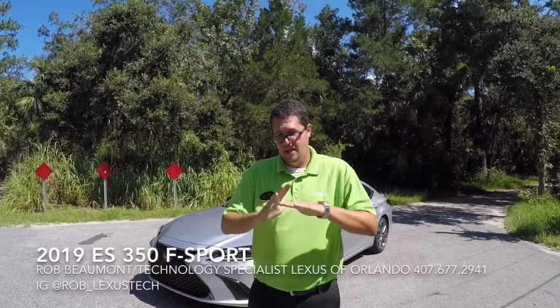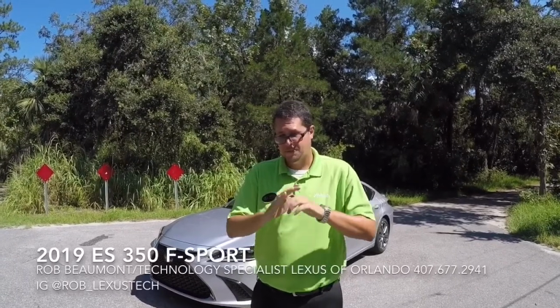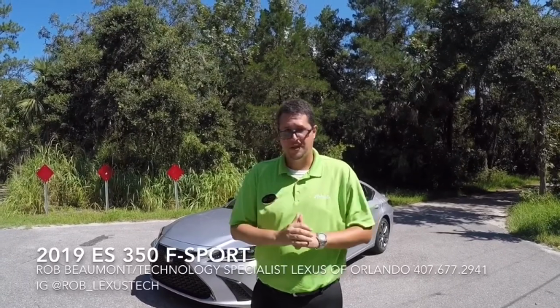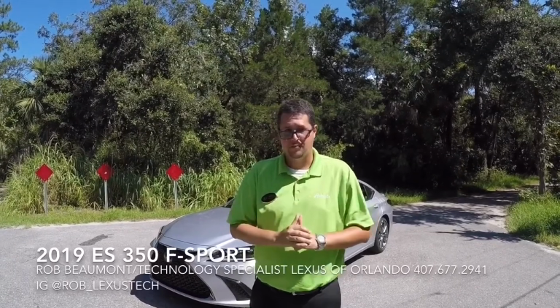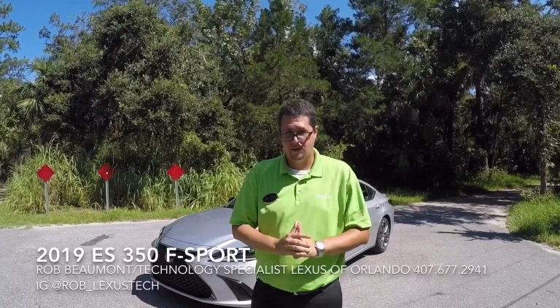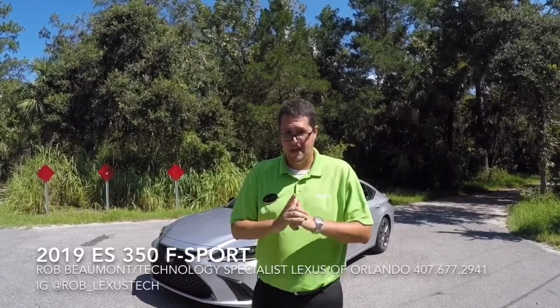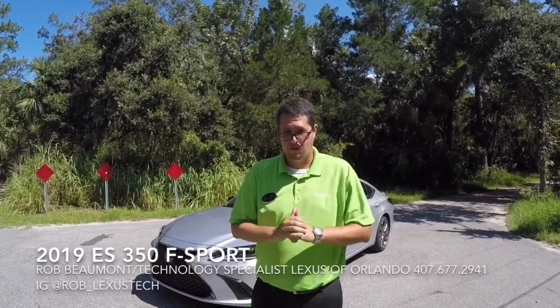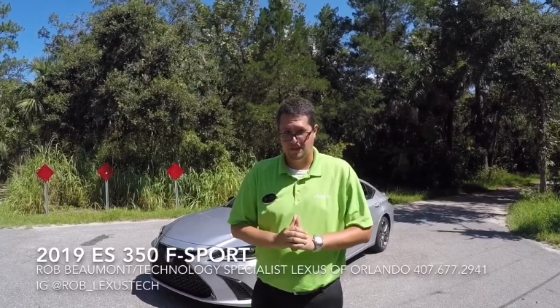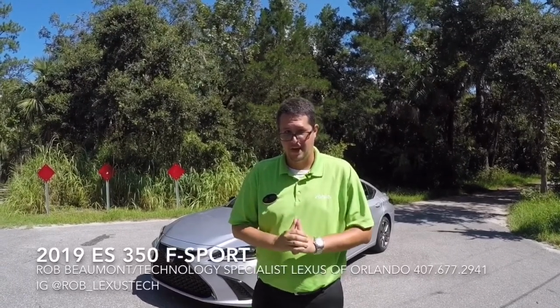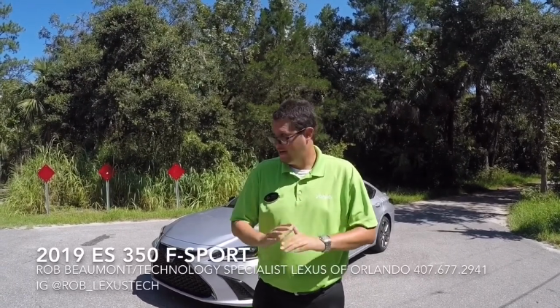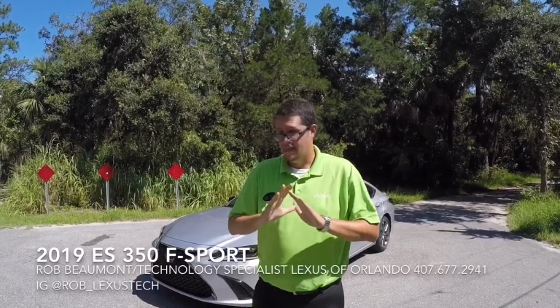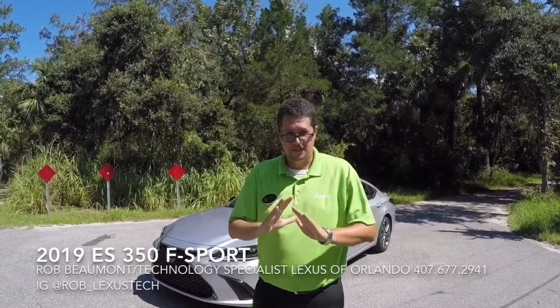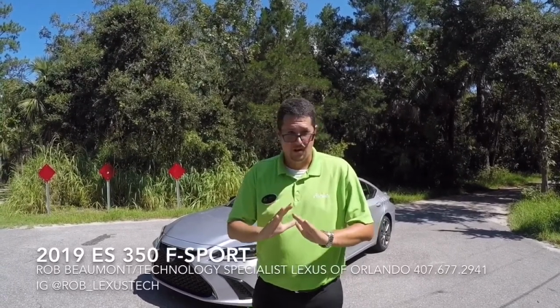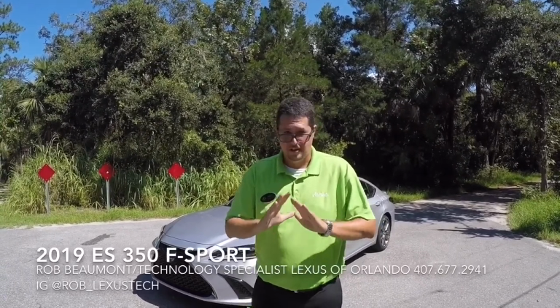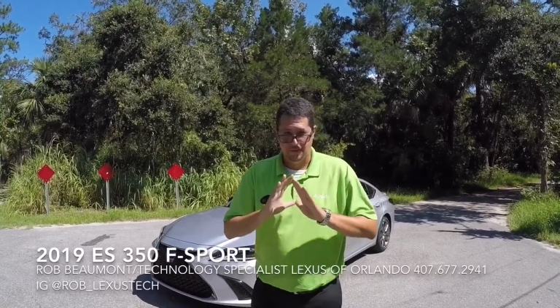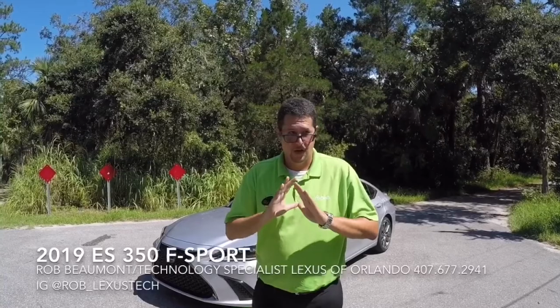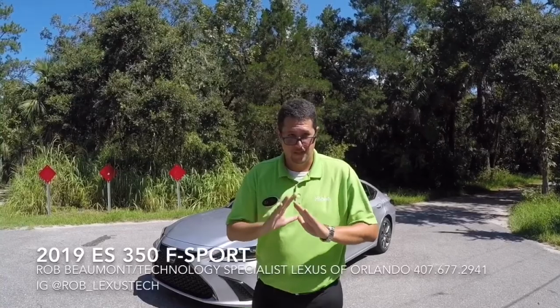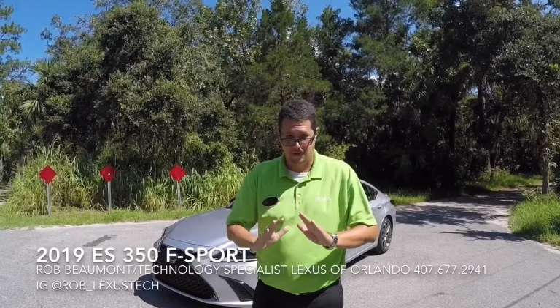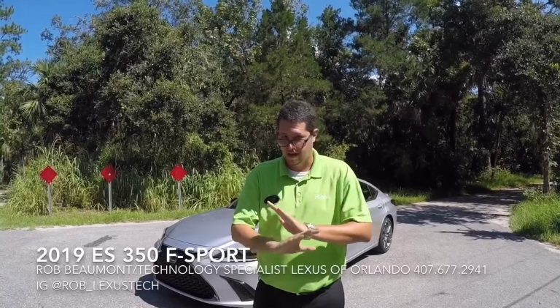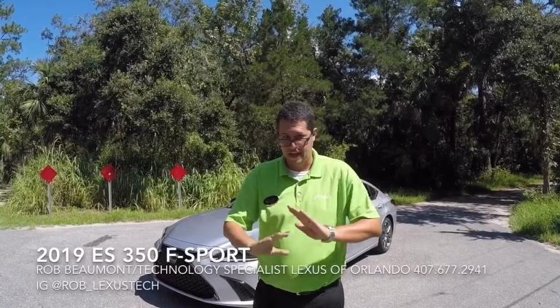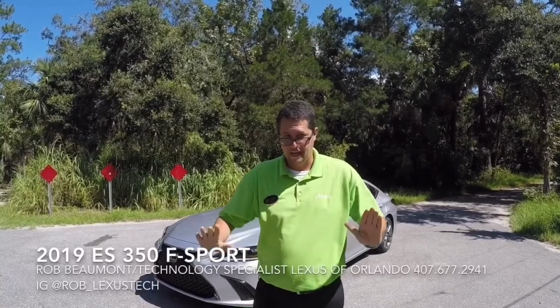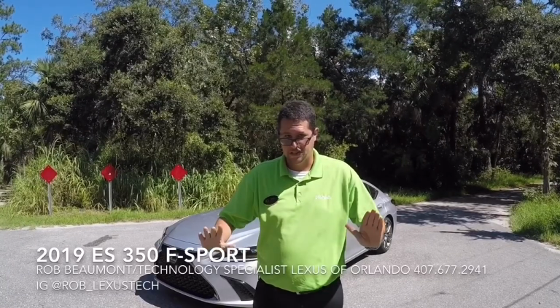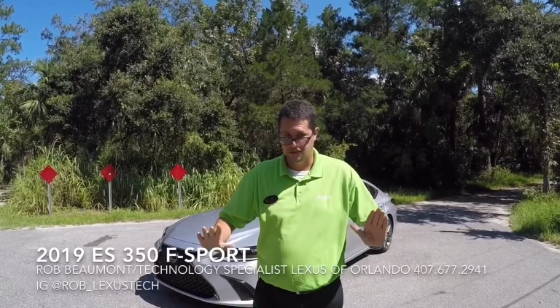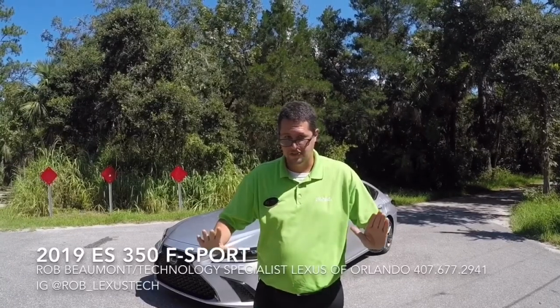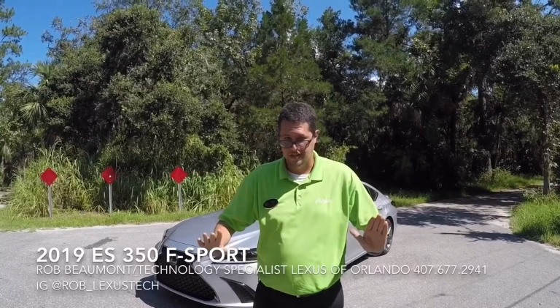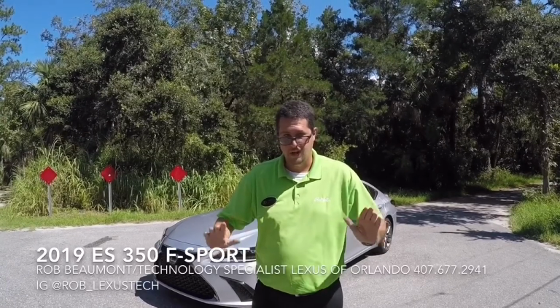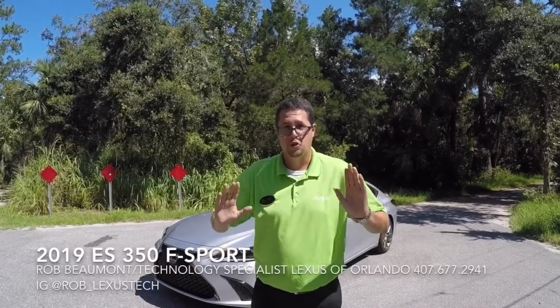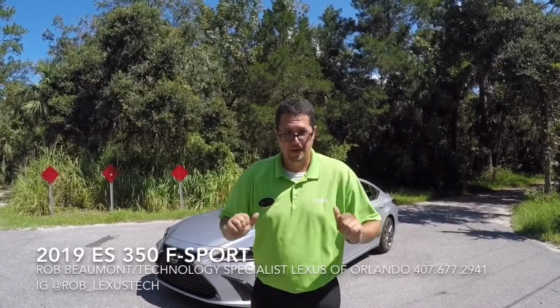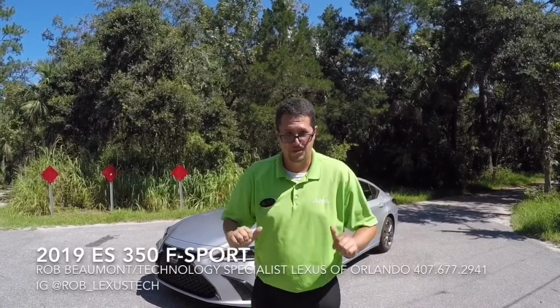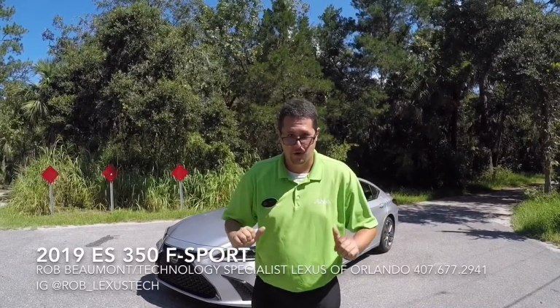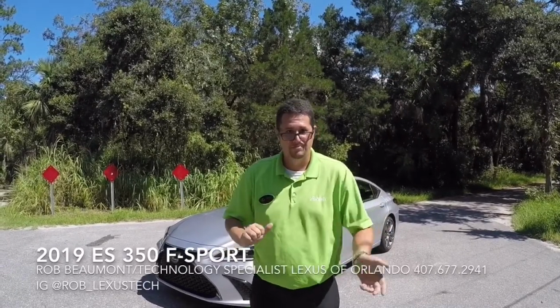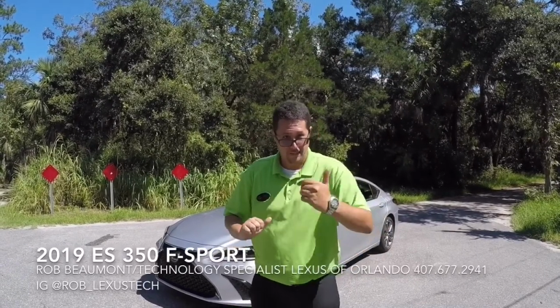This particular model is the F-Sport design. This car is absolutely awesome and is unlike any ES the world has ever seen. Join me on today's drive, won't you — come on.